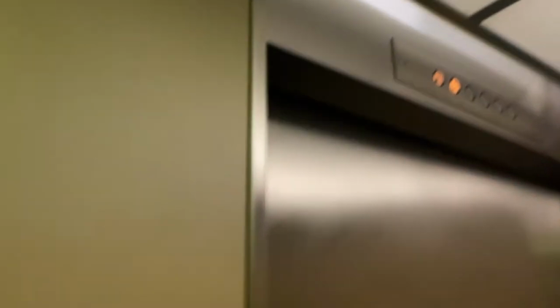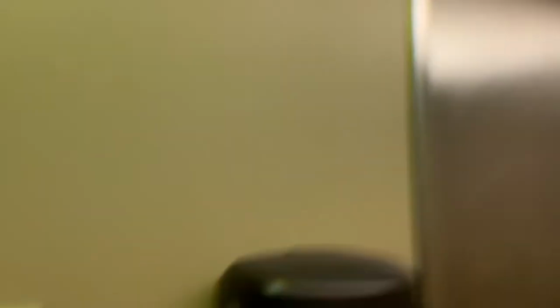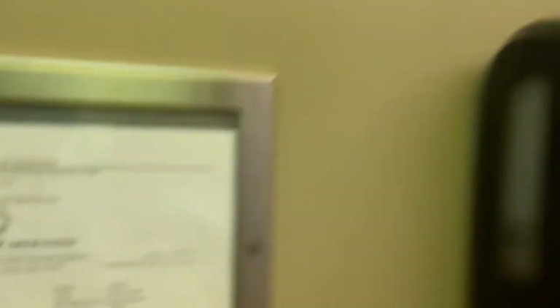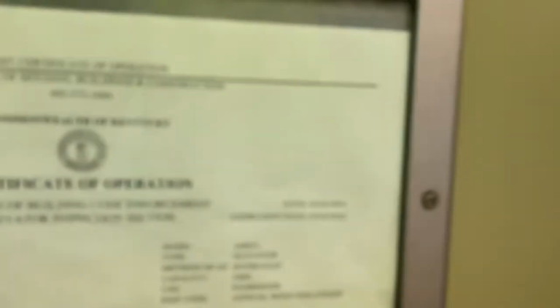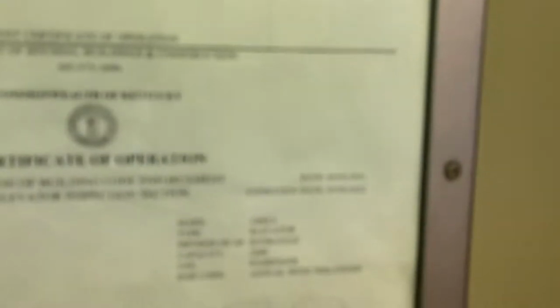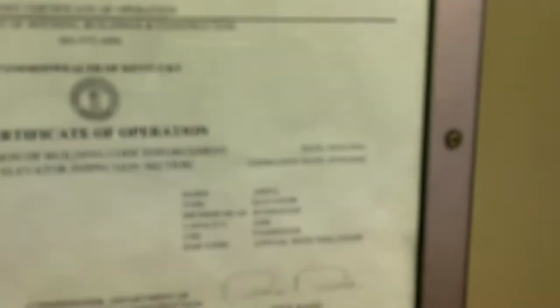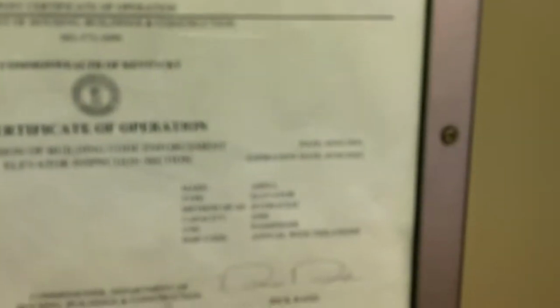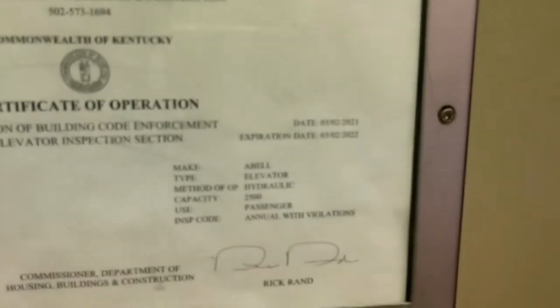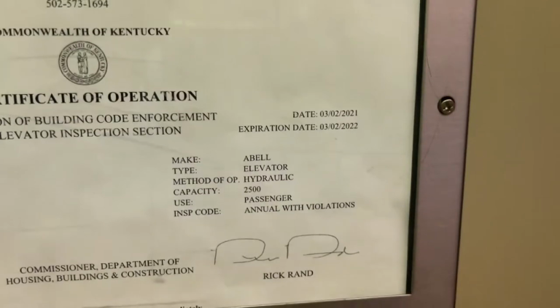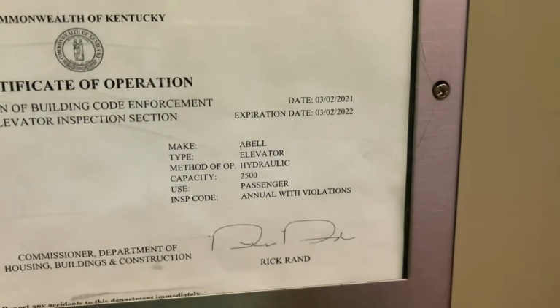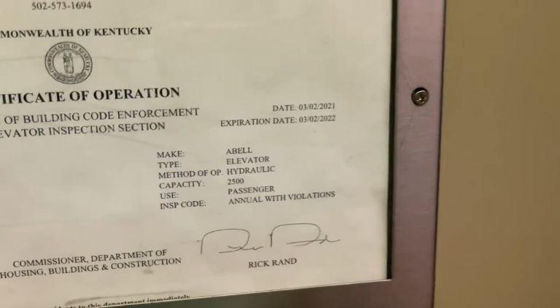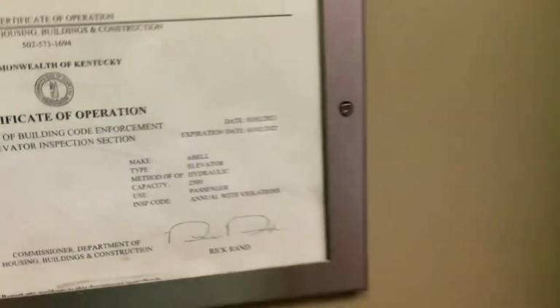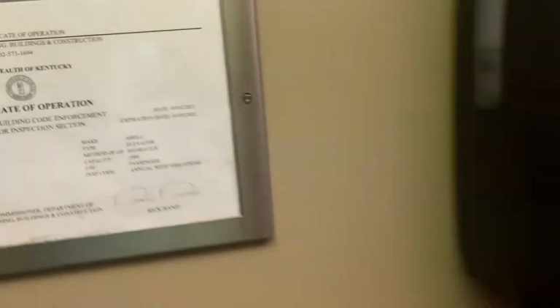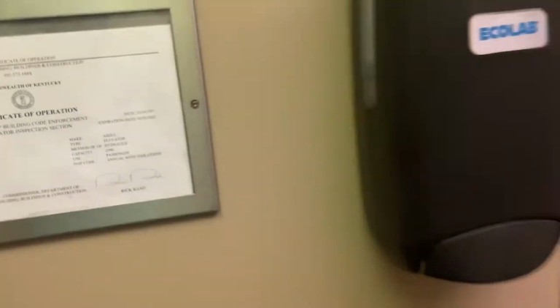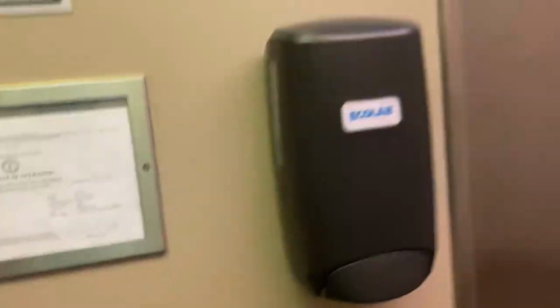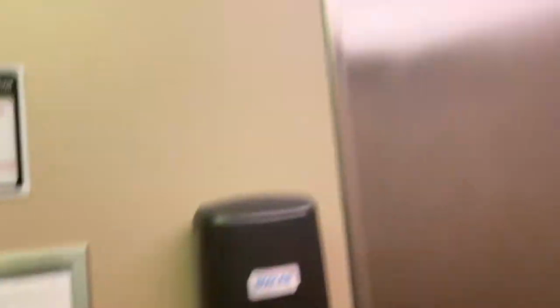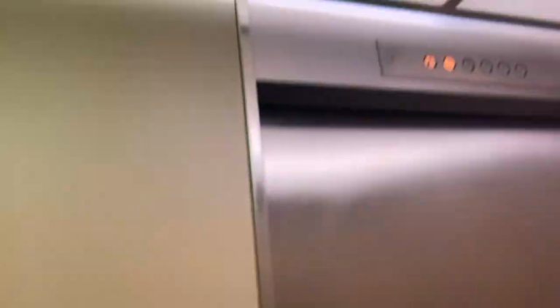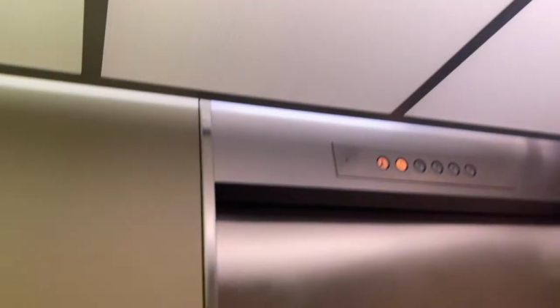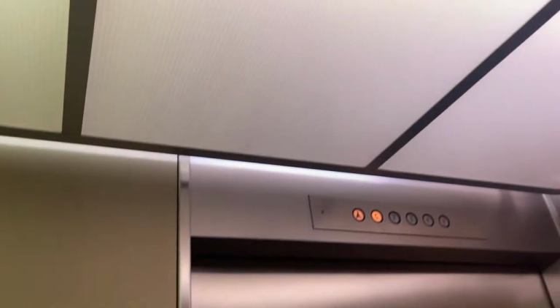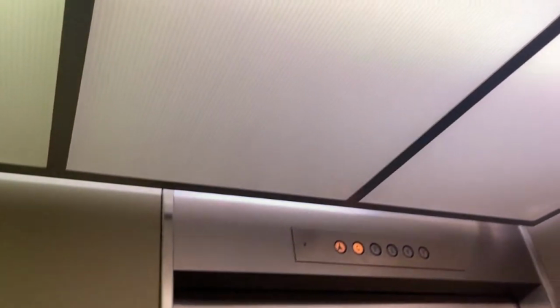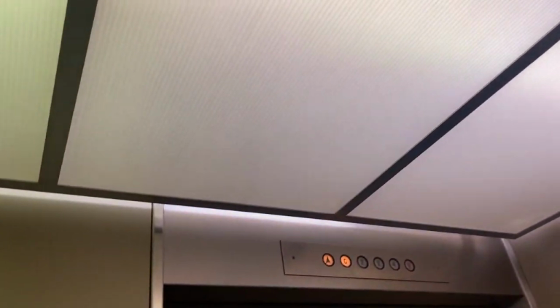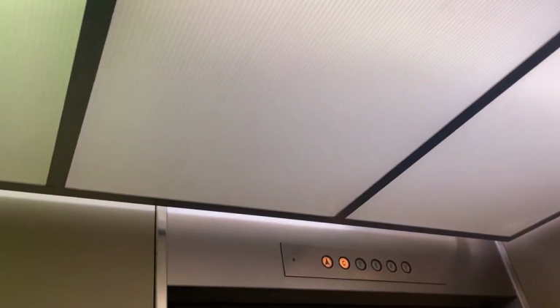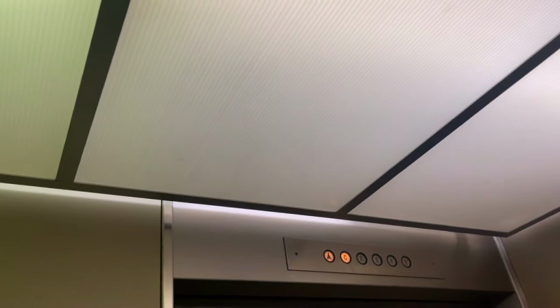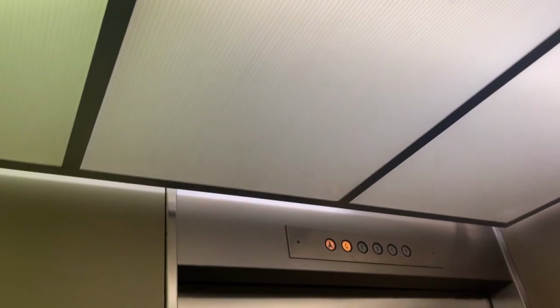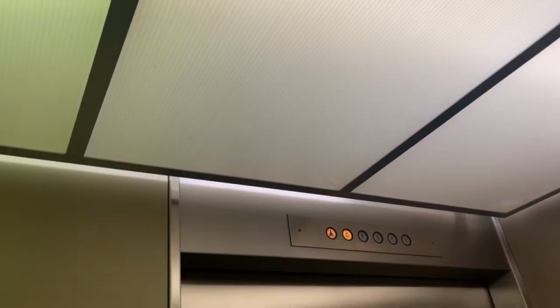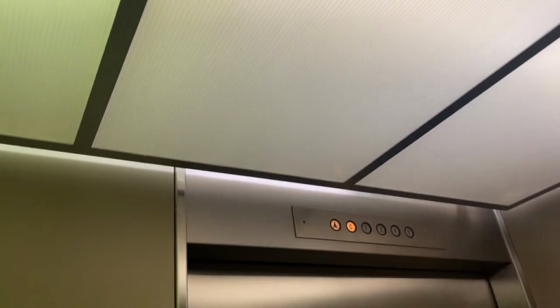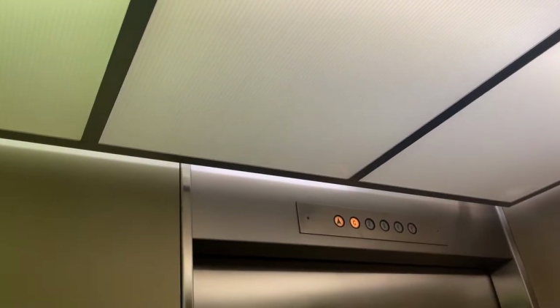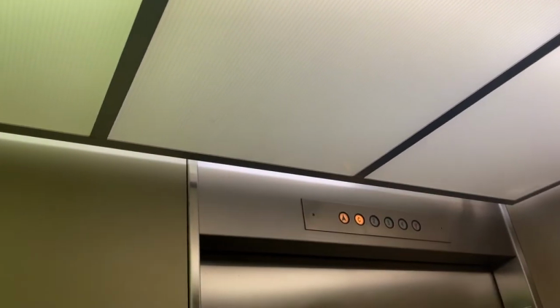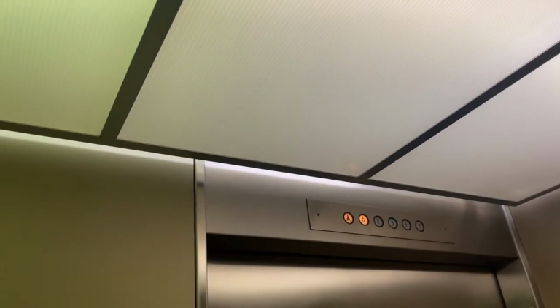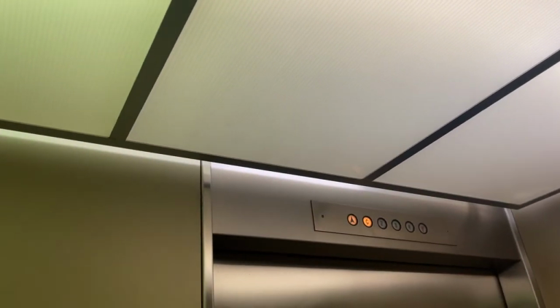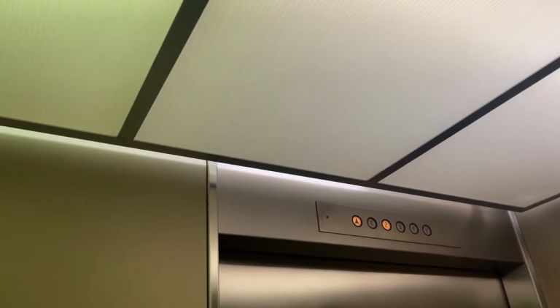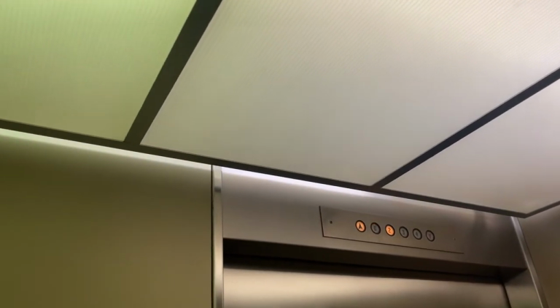Oh, an egg bell, huh? I wouldn't have expected that.